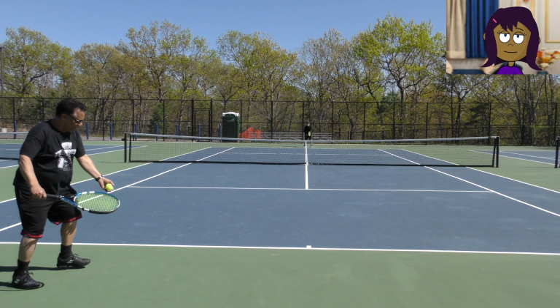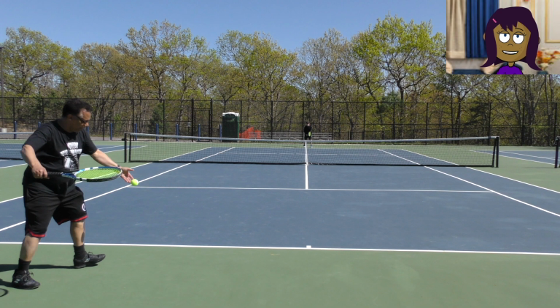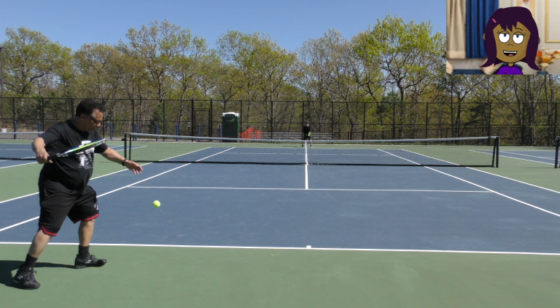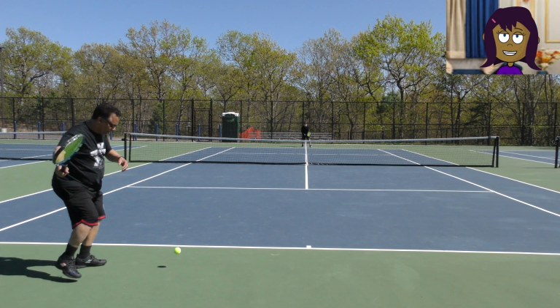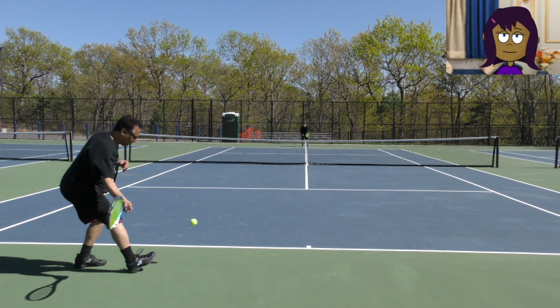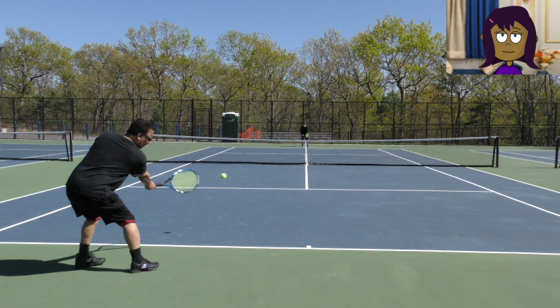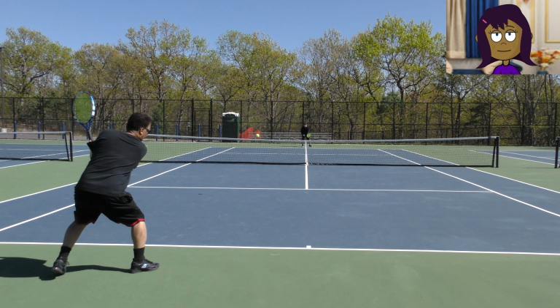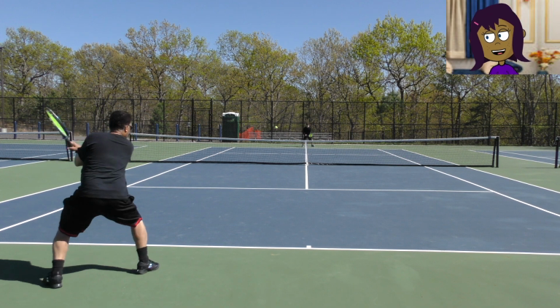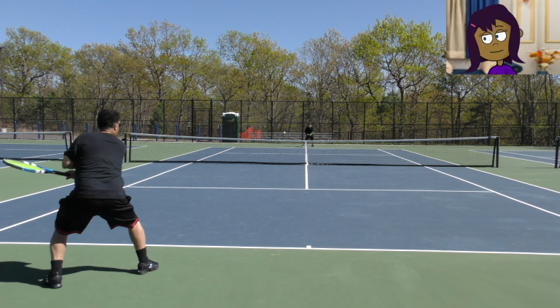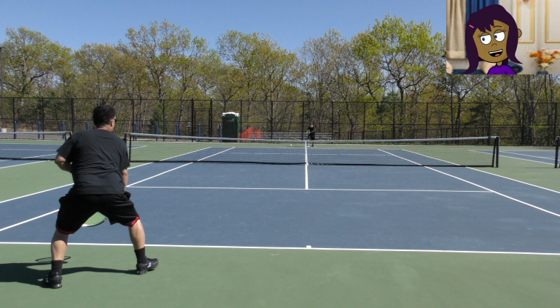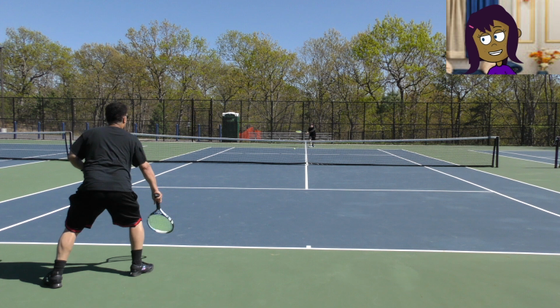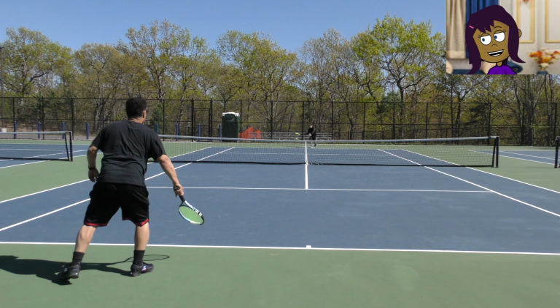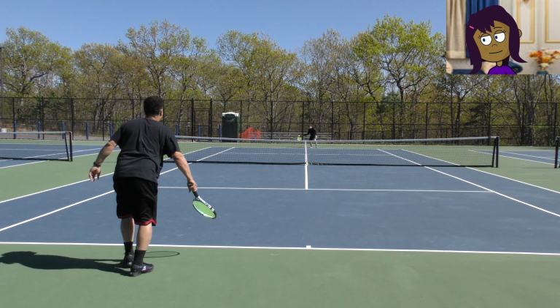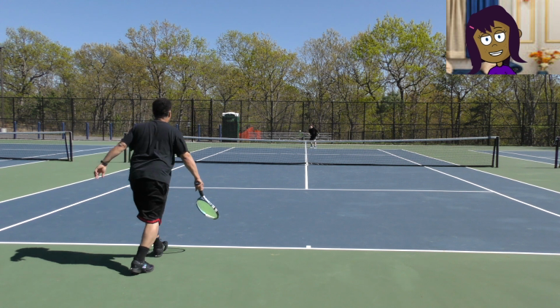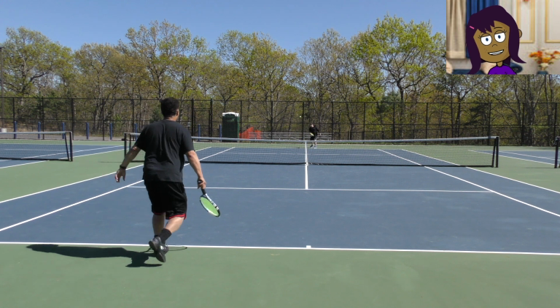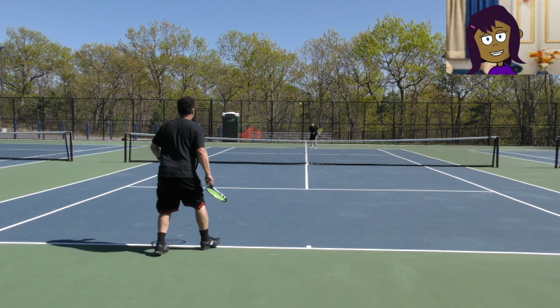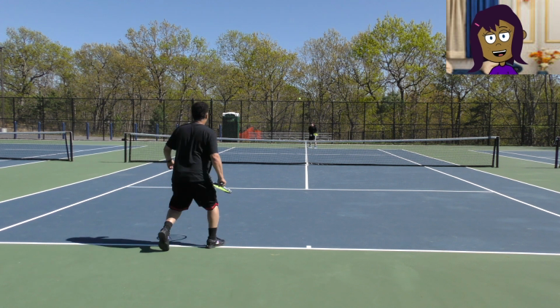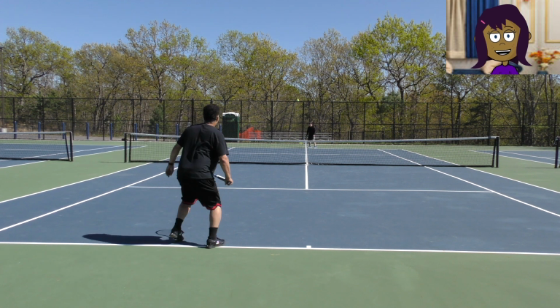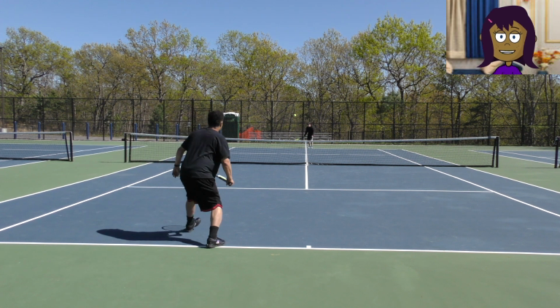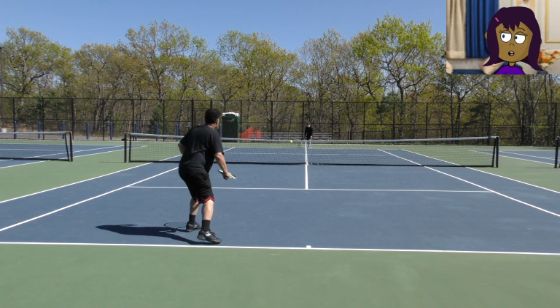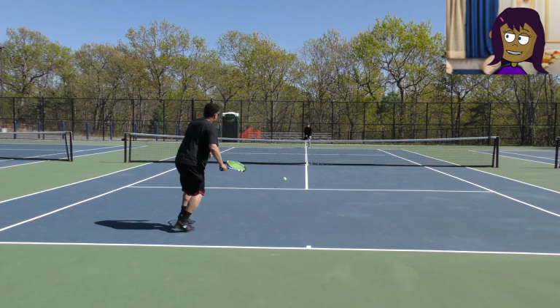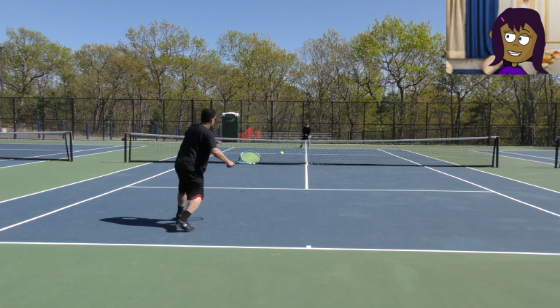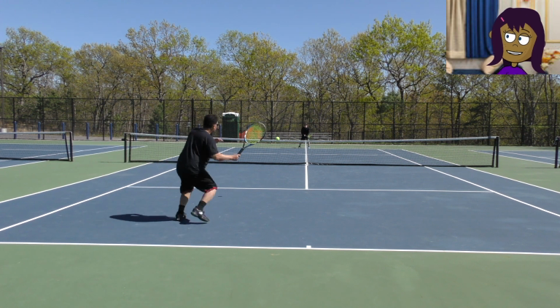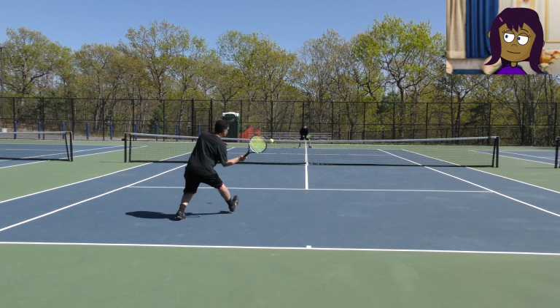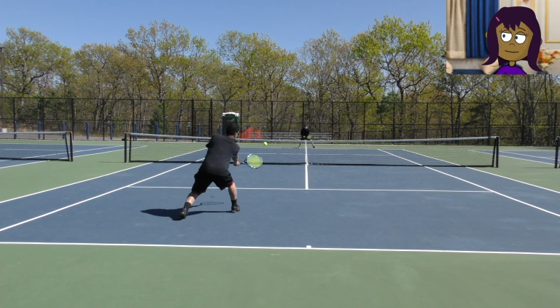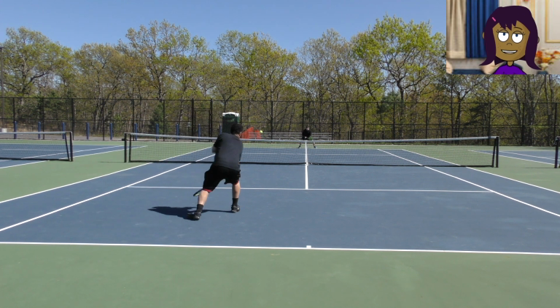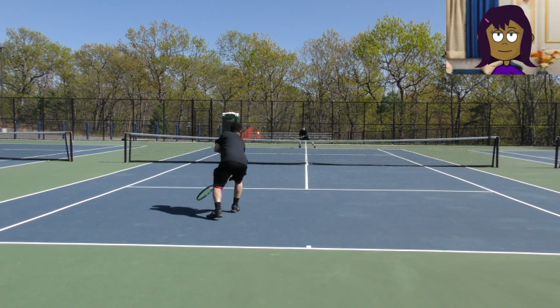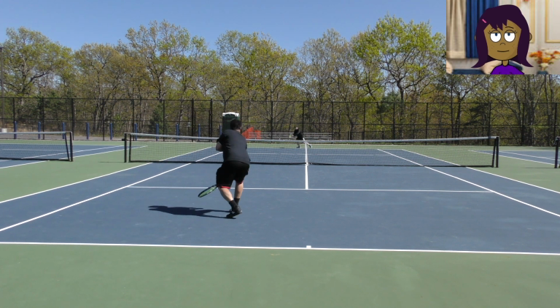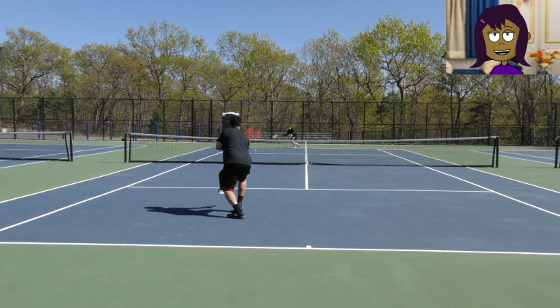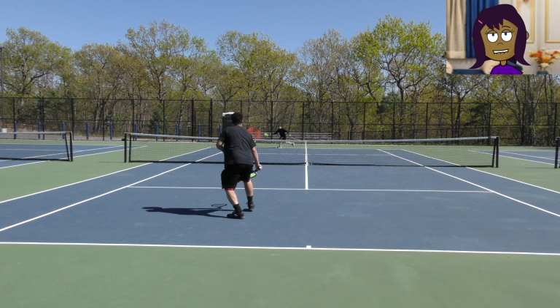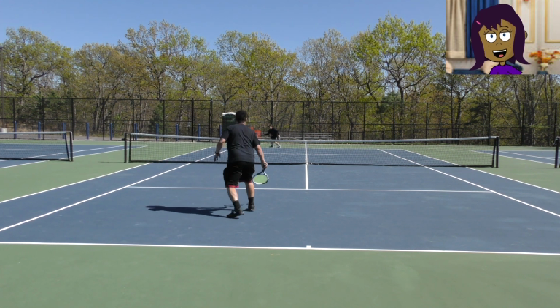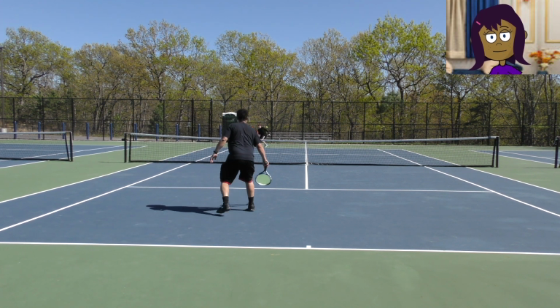Real black belt tennis is a game of precision — knockout tennis after two or three swings.